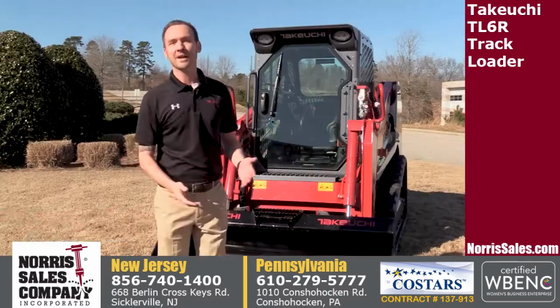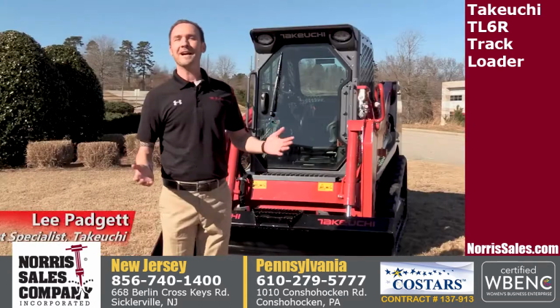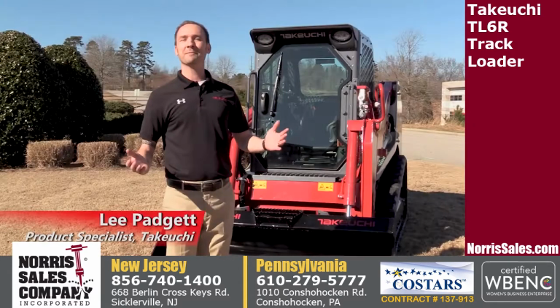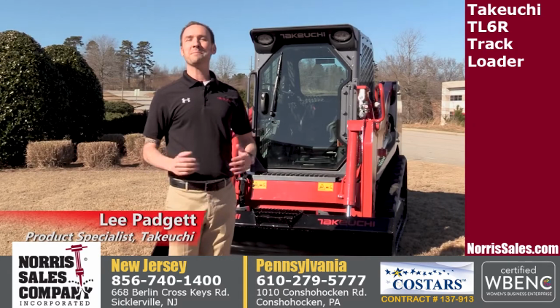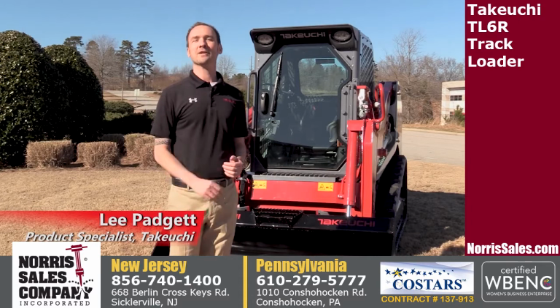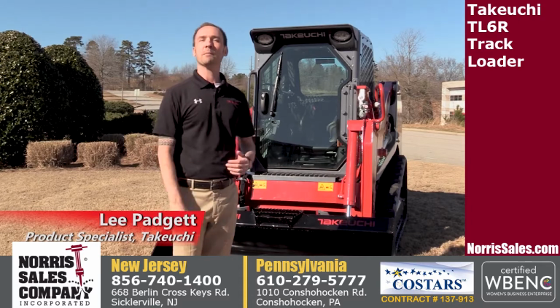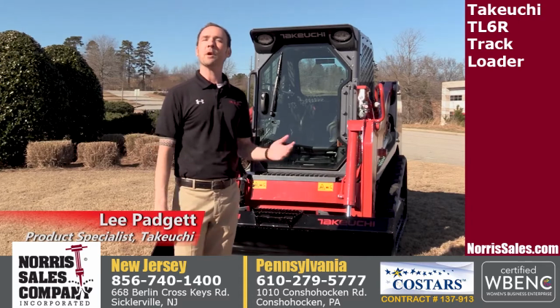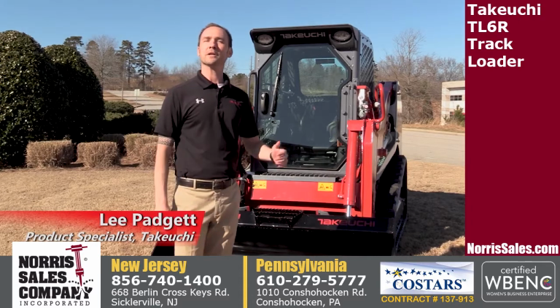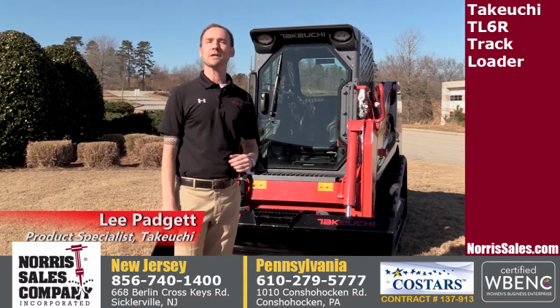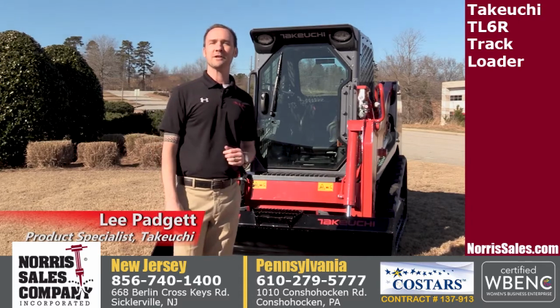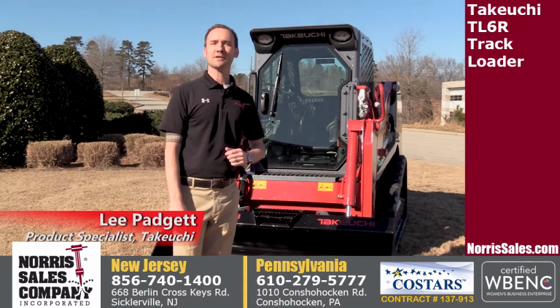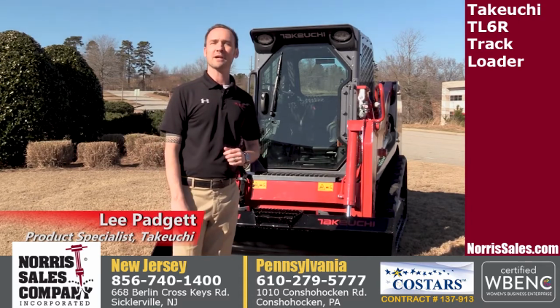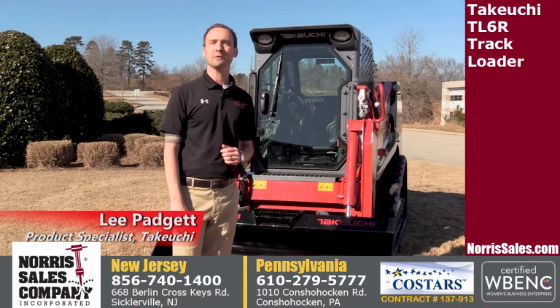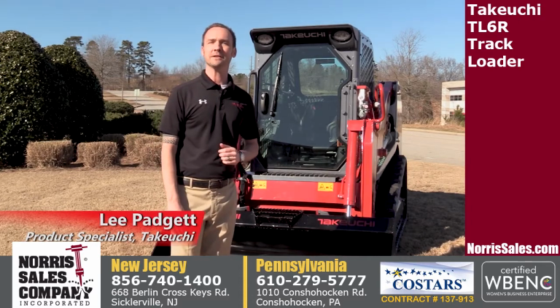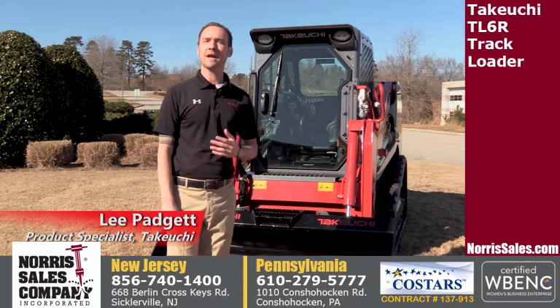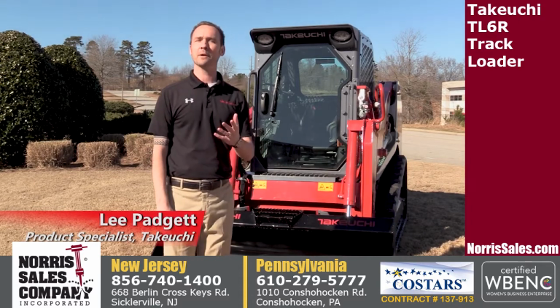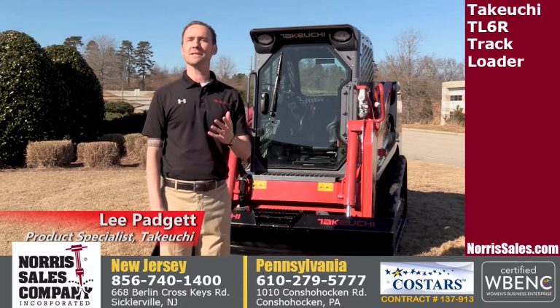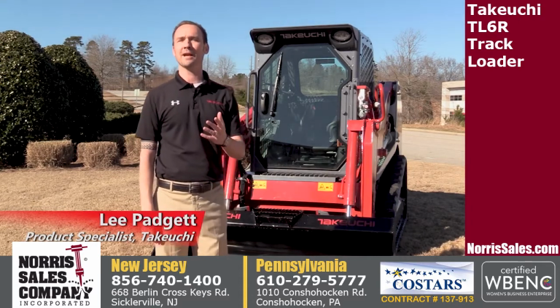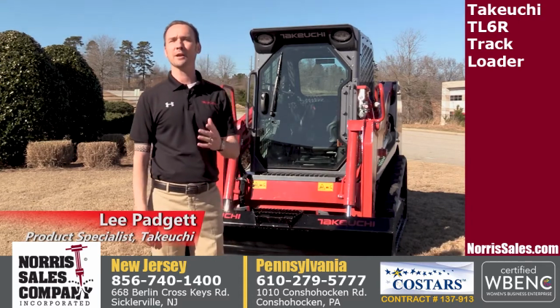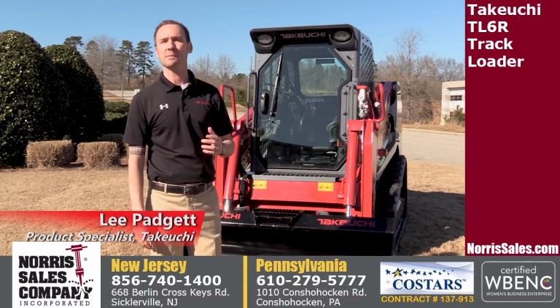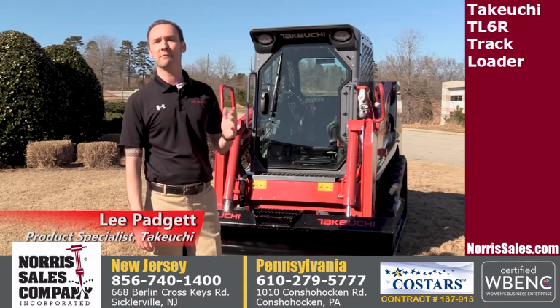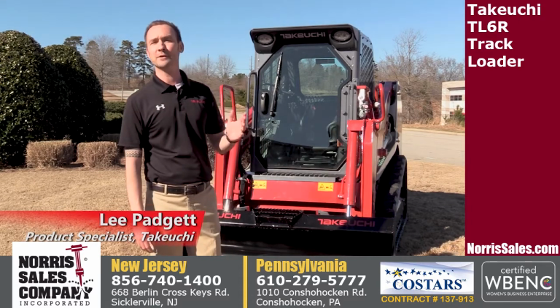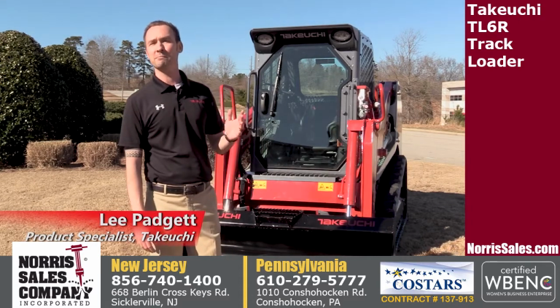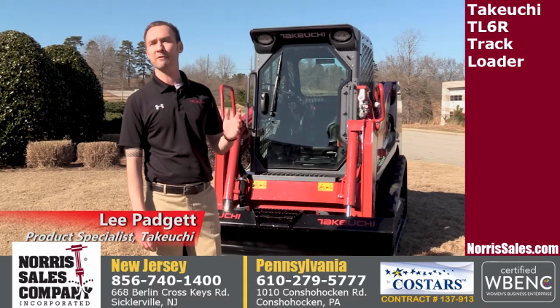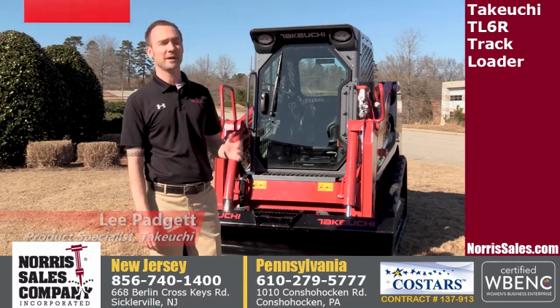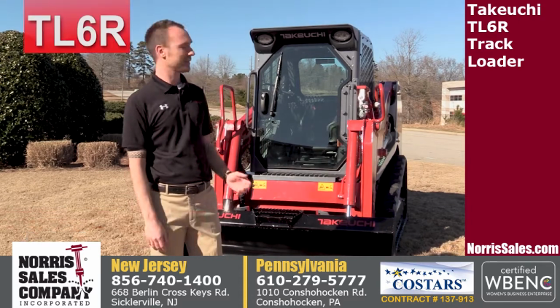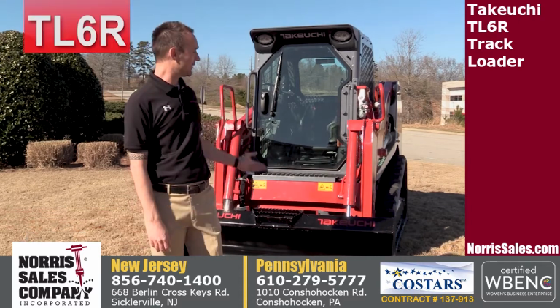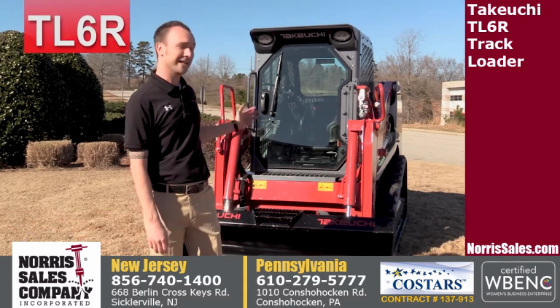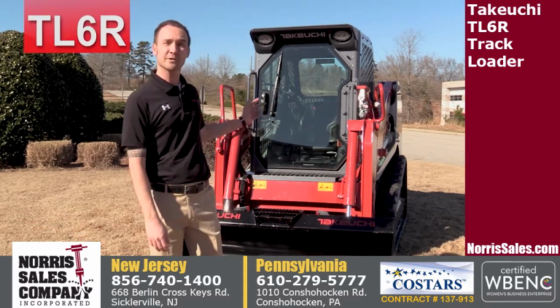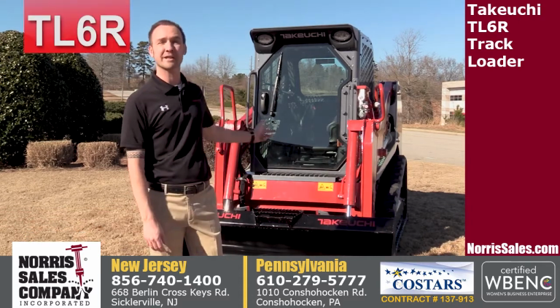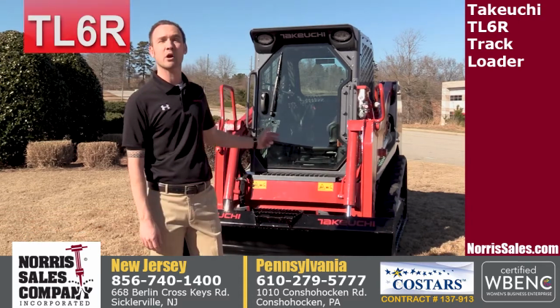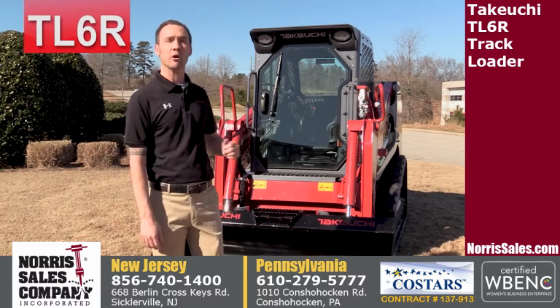Hey, I'm Lee Padgett. I'm a product specialist here at Takeuchi. Today we're going to be taking a look at some of the features and benefits of the TL6R.